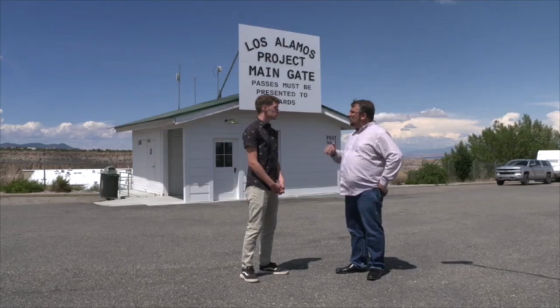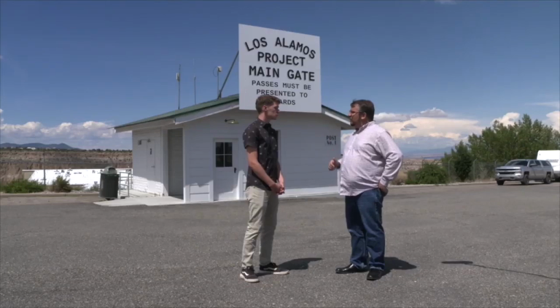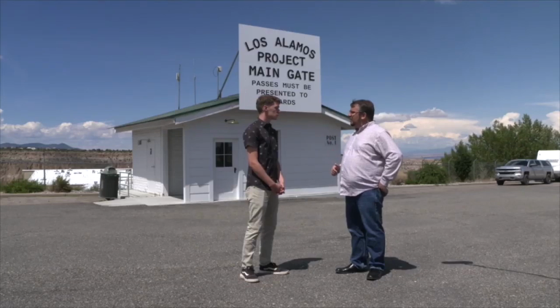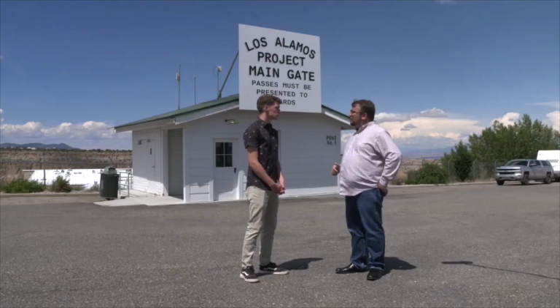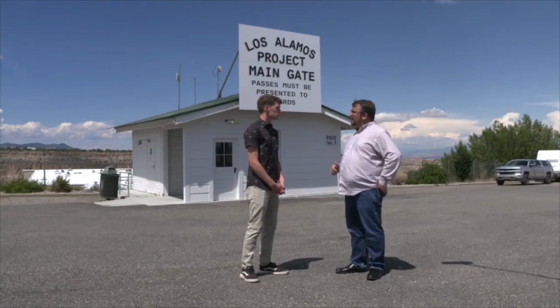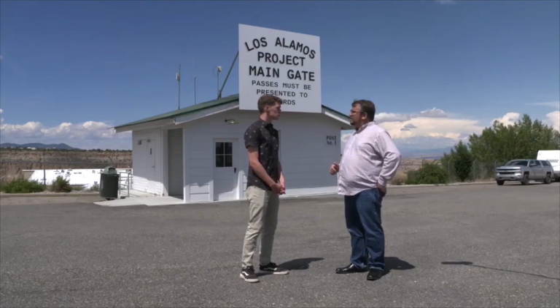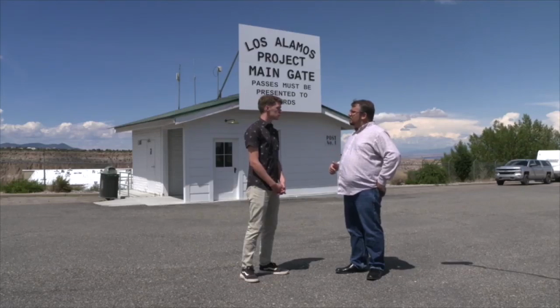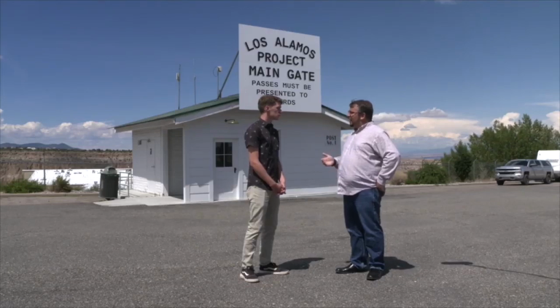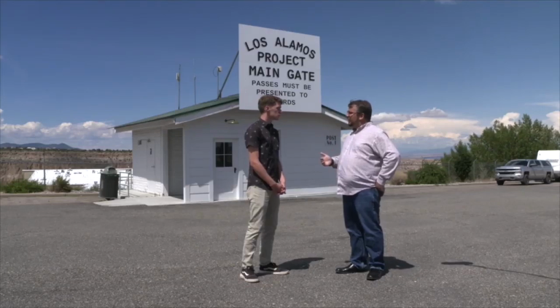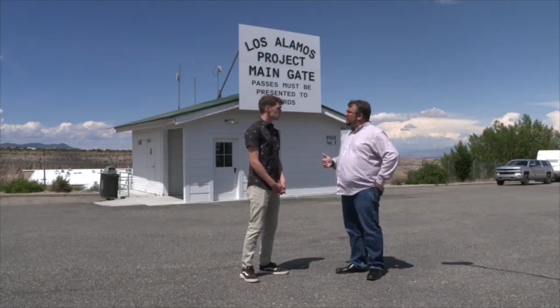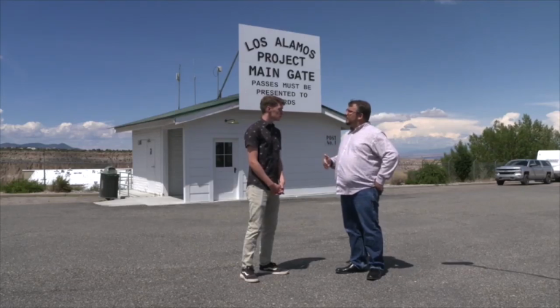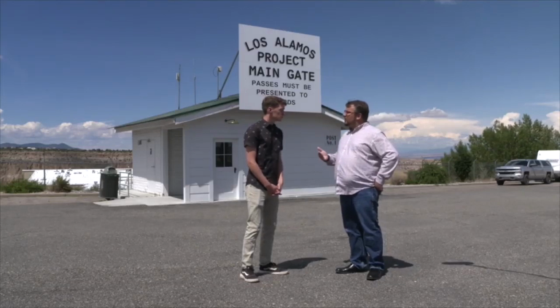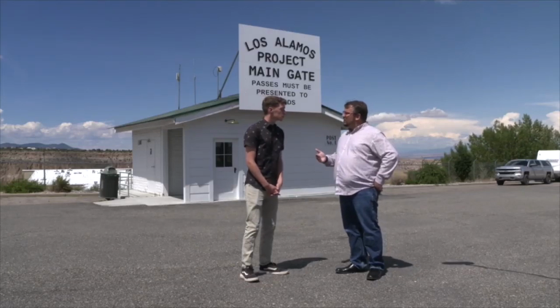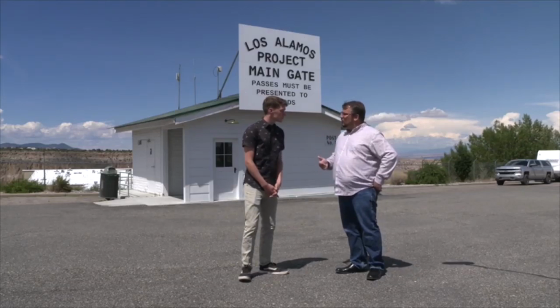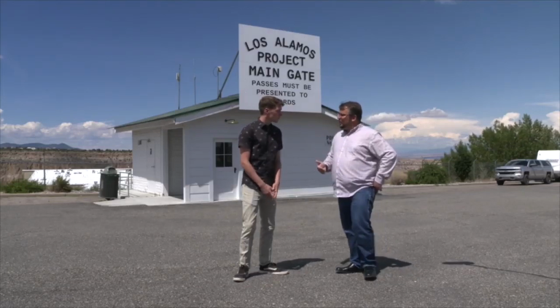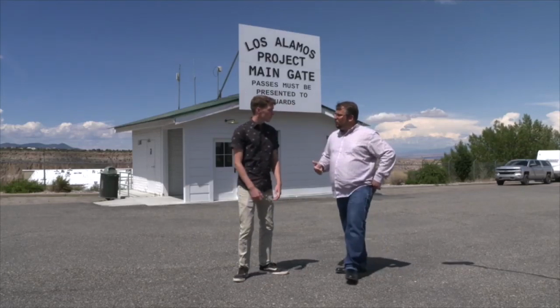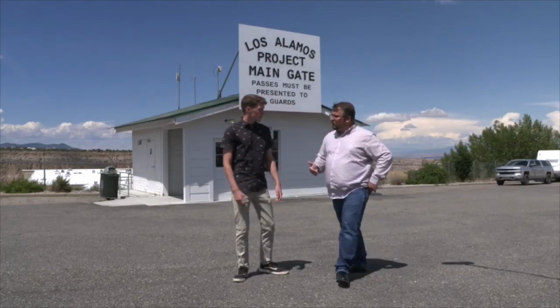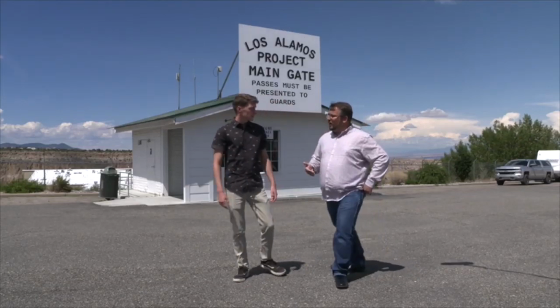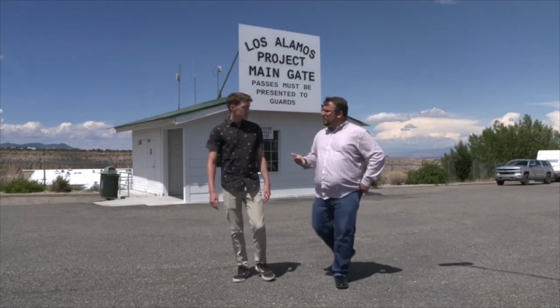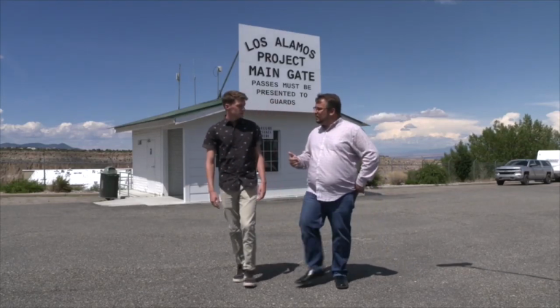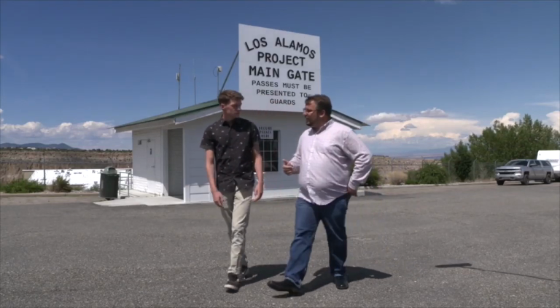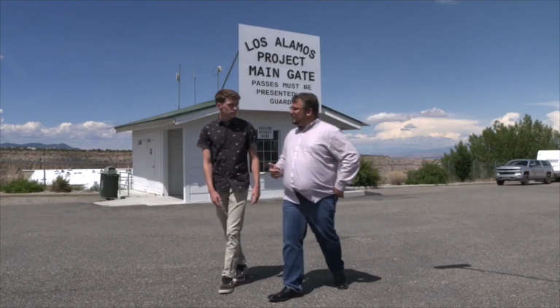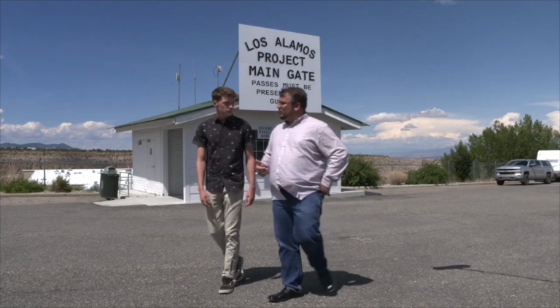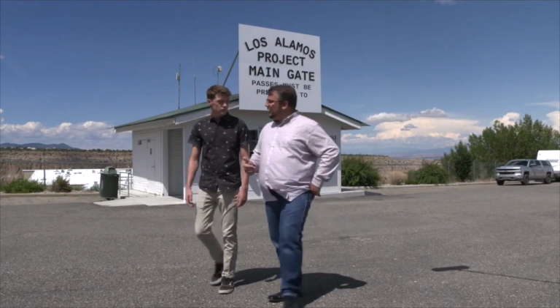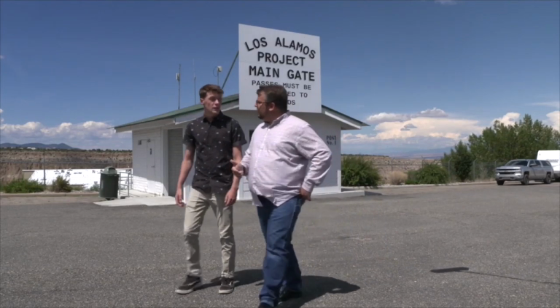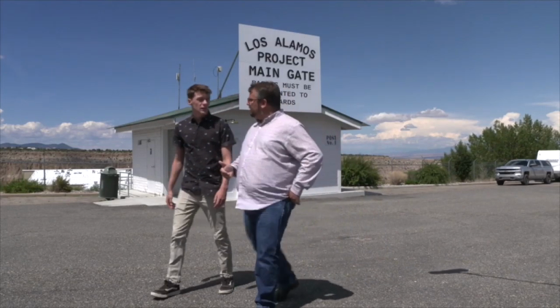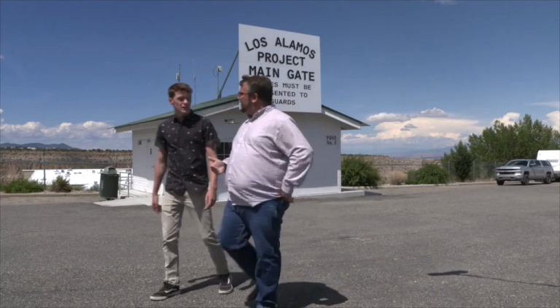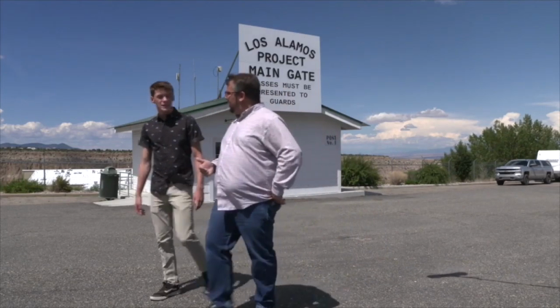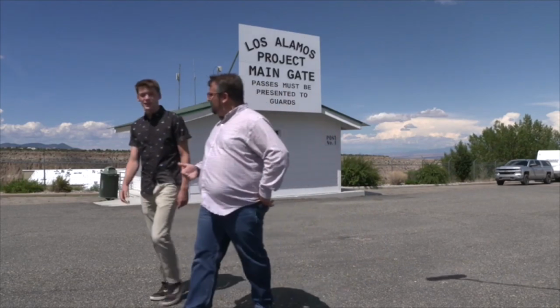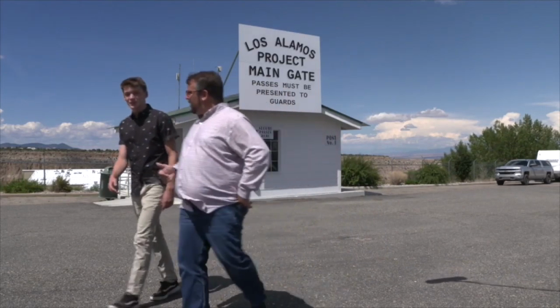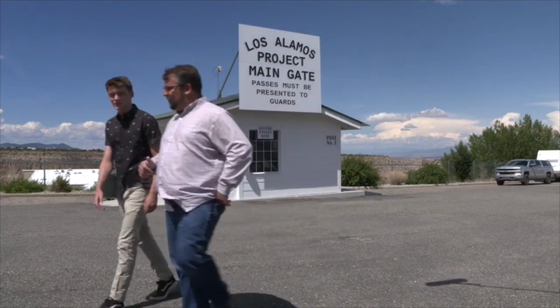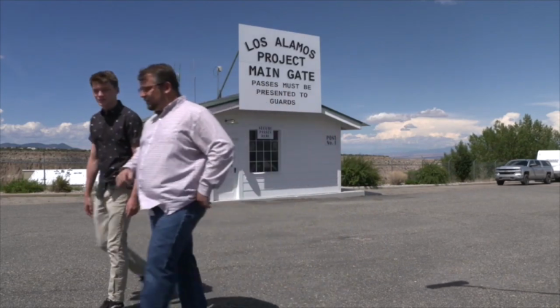Why don't we go back to the Bradbury and we can talk a little bit more about the science that was being done during the Manhattan Project.